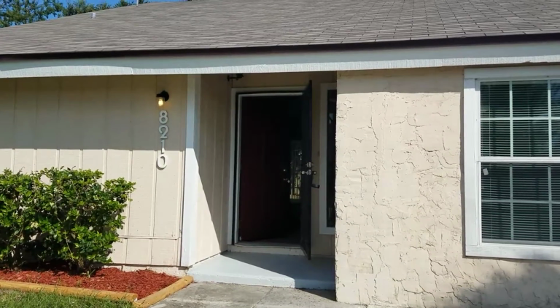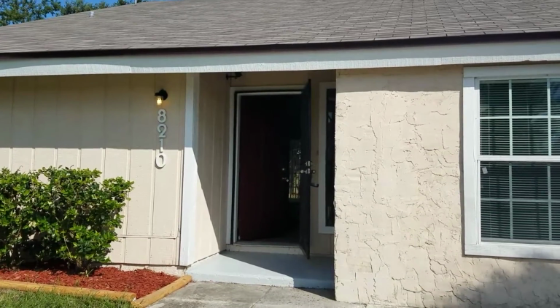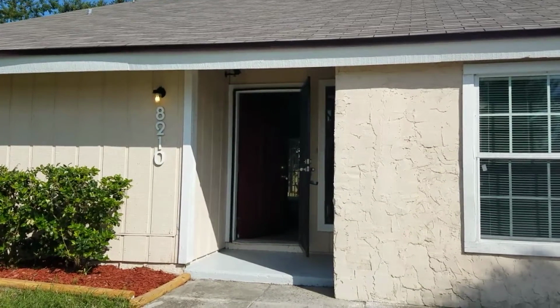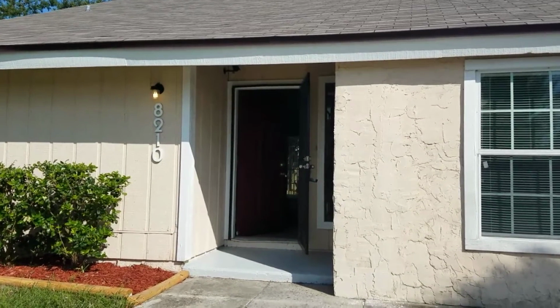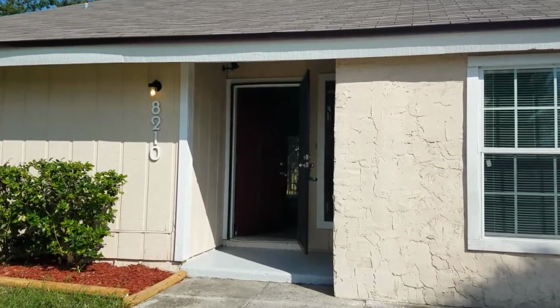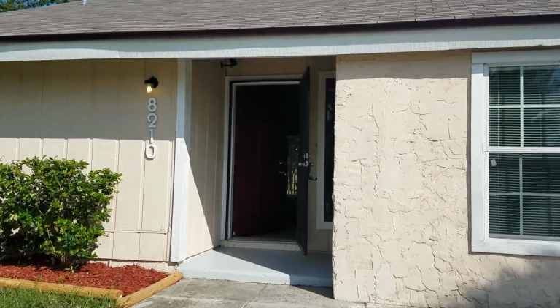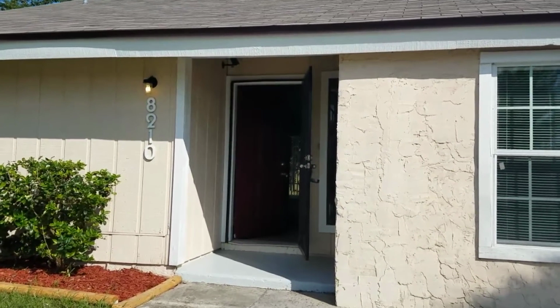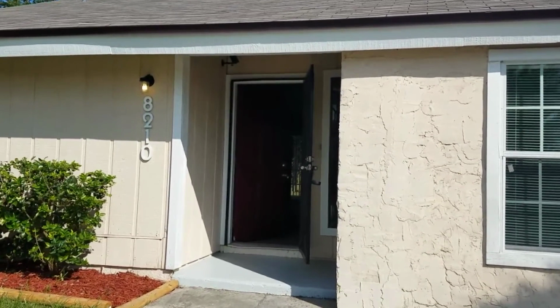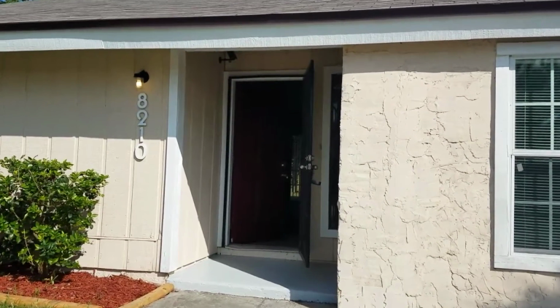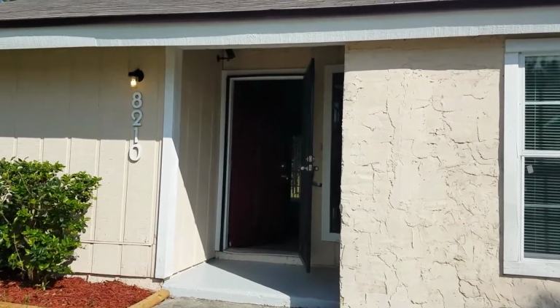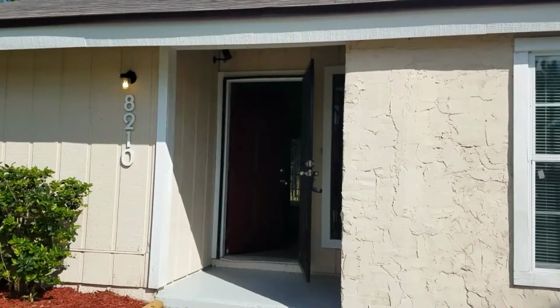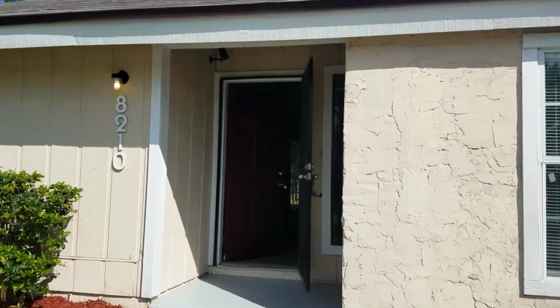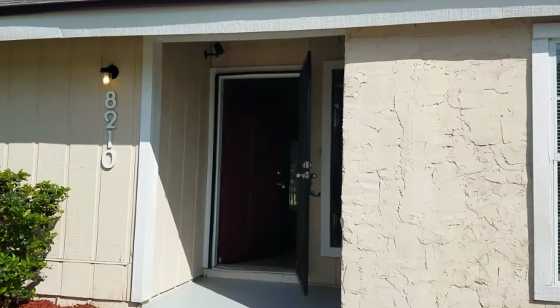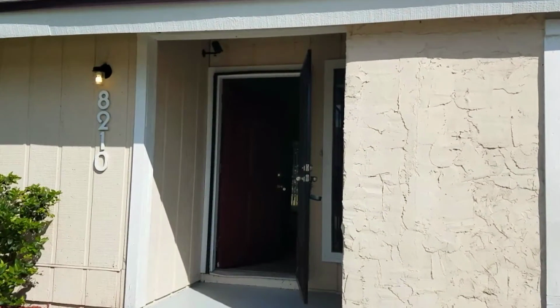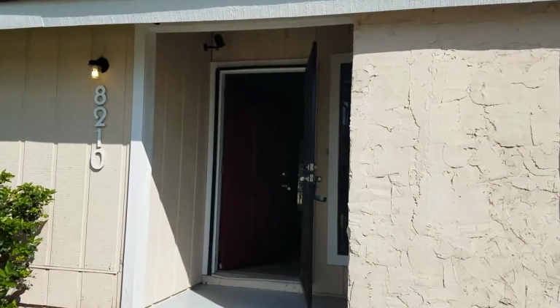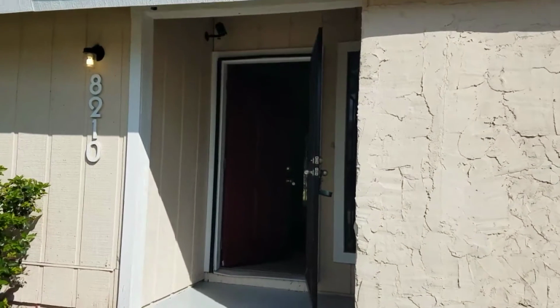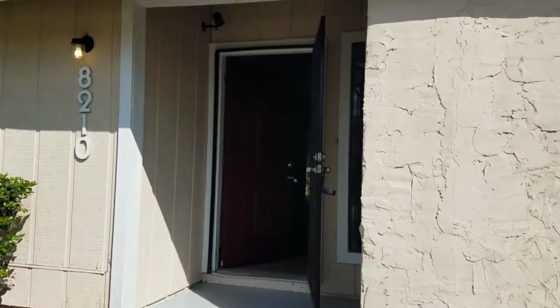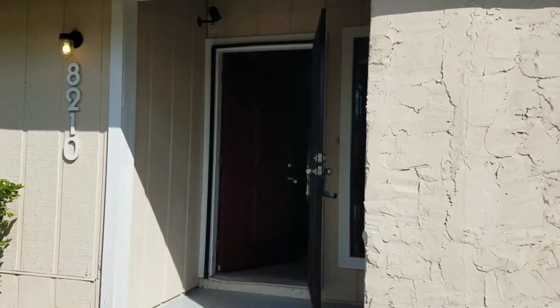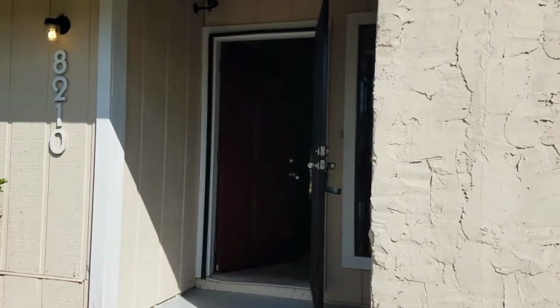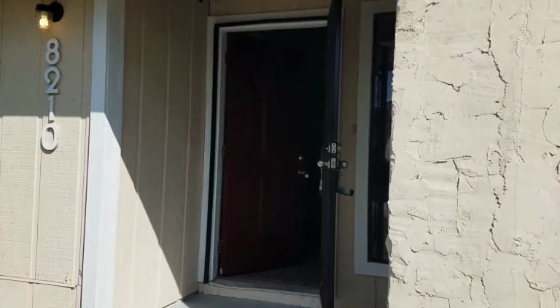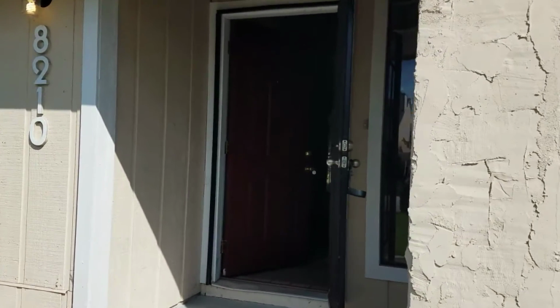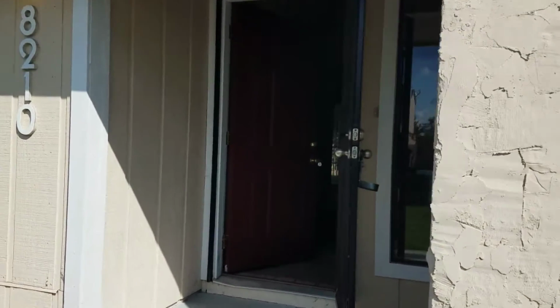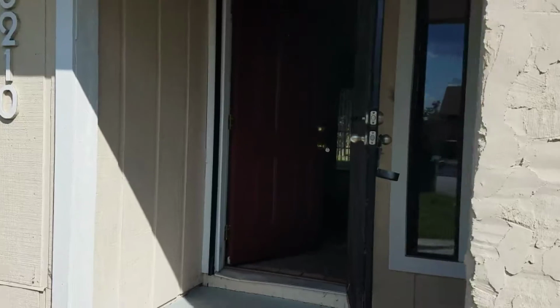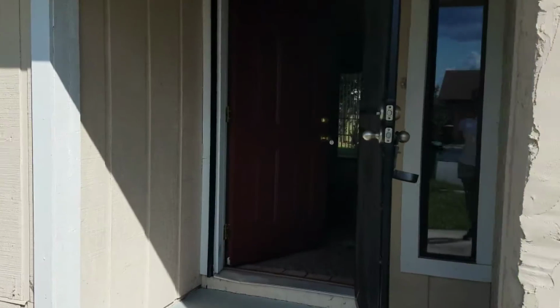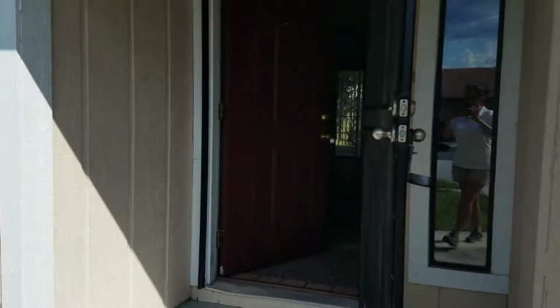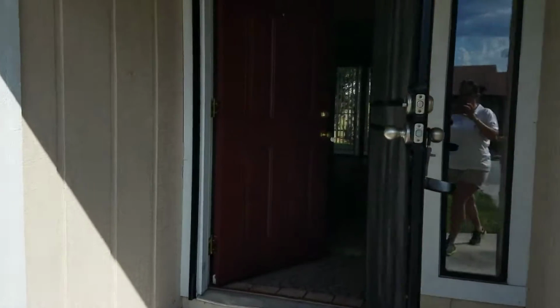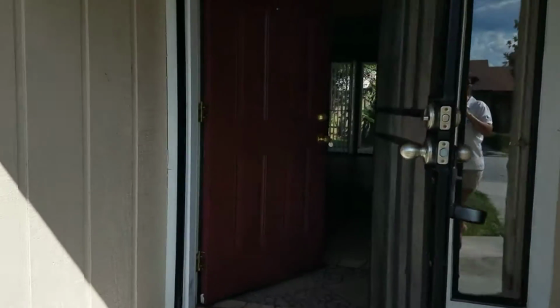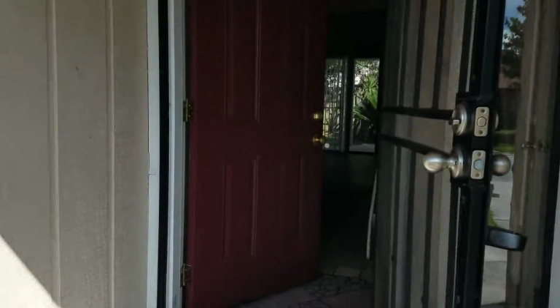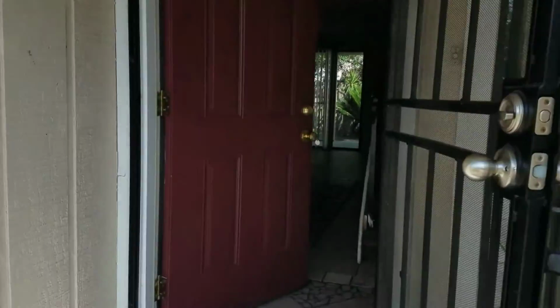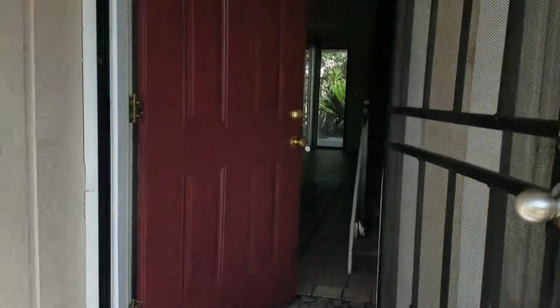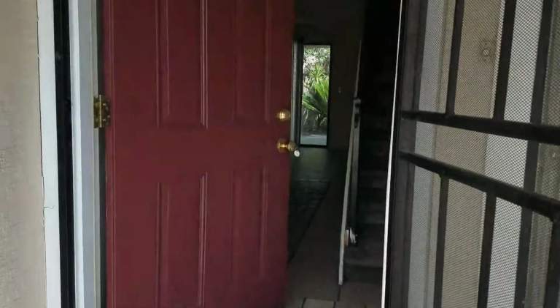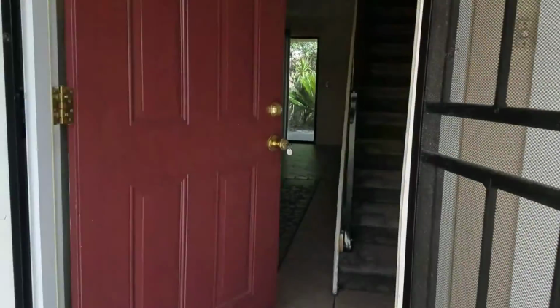Hi, this is Candace with JWB at 8210 Virgo Street to do a final walk on a property turn.